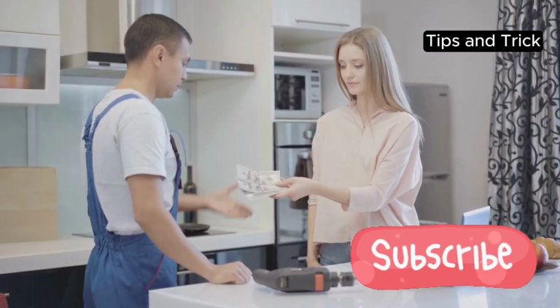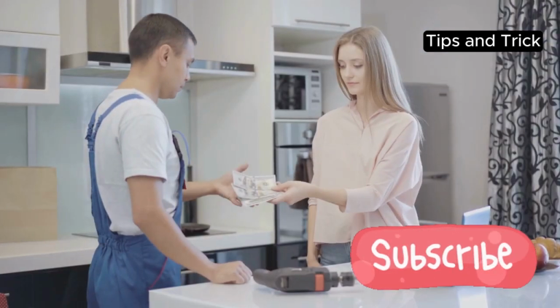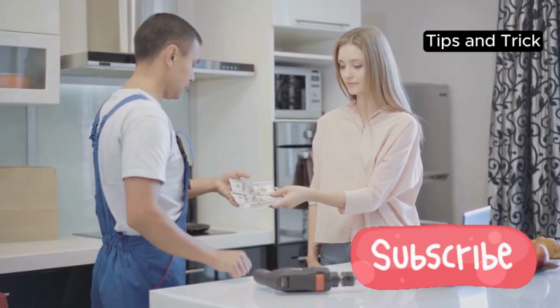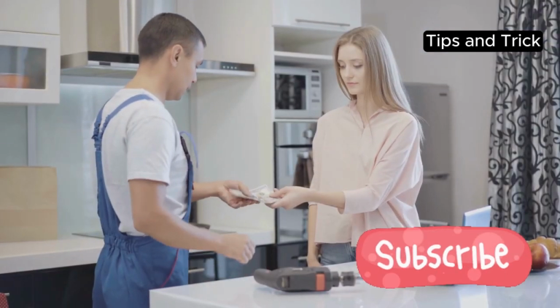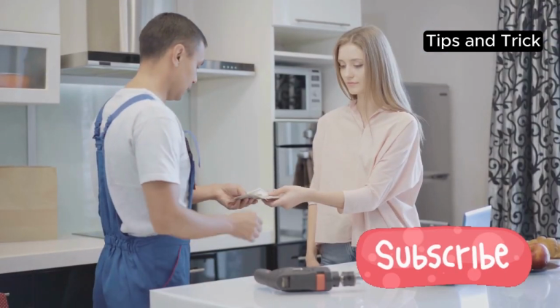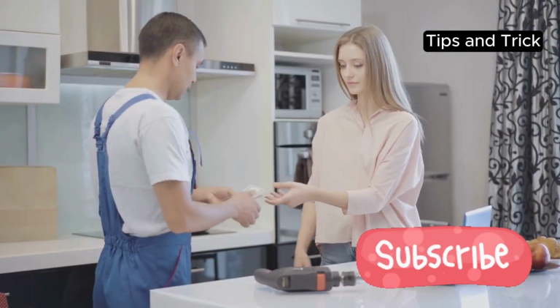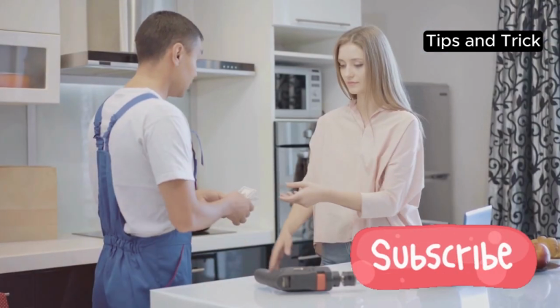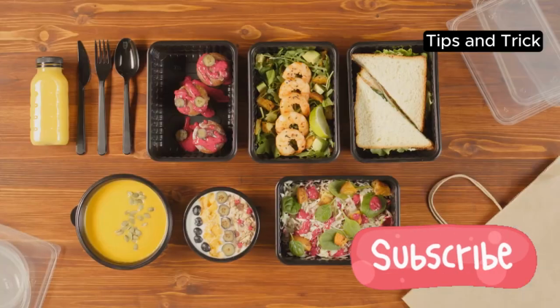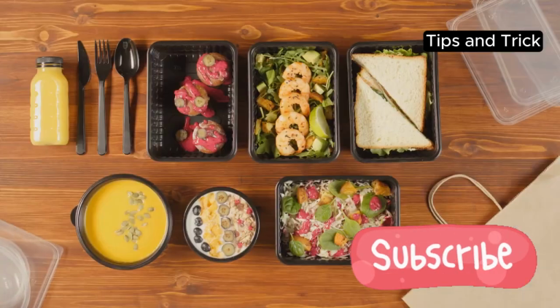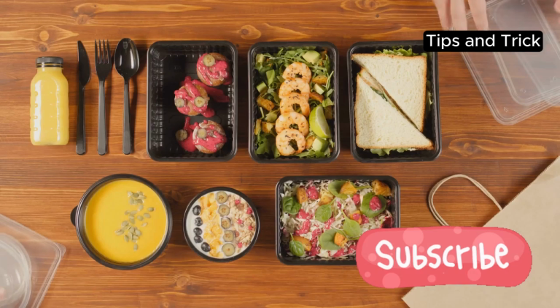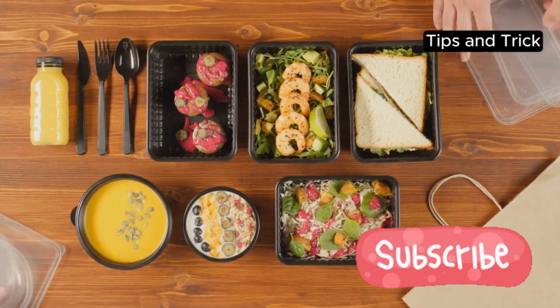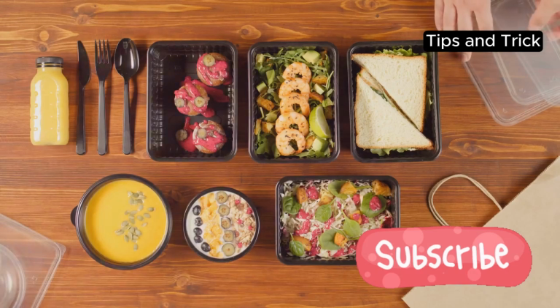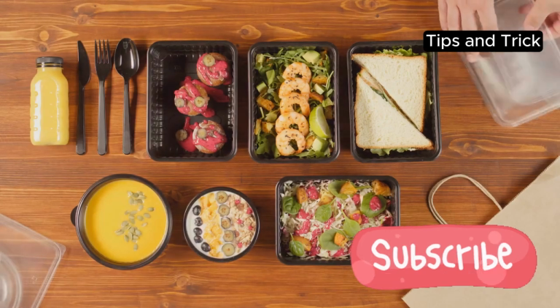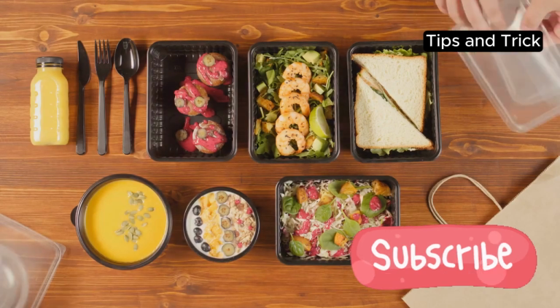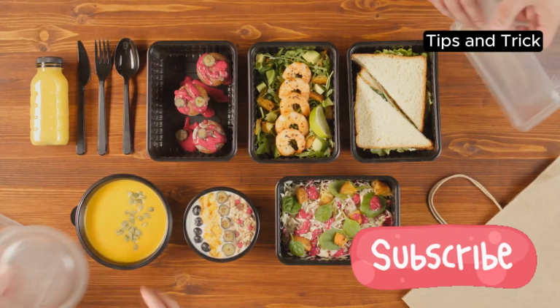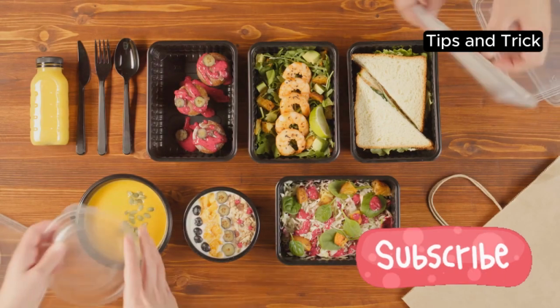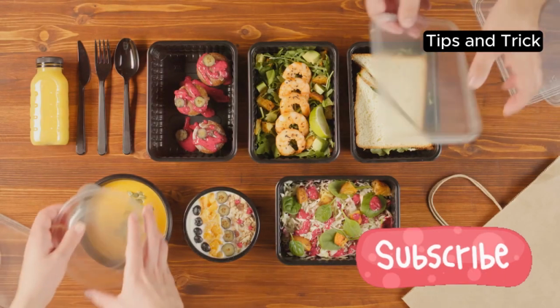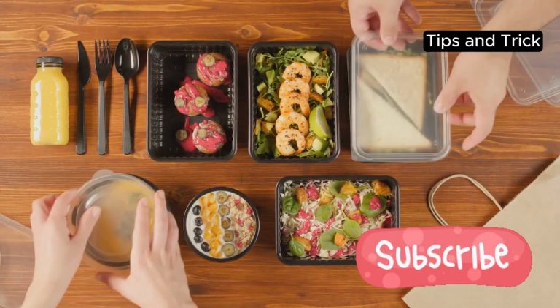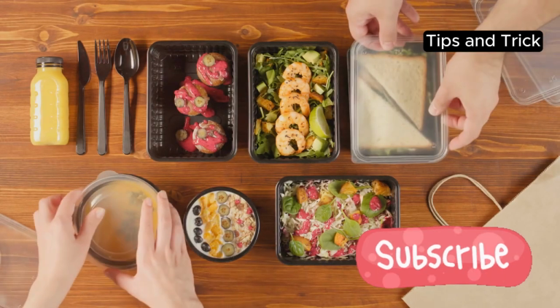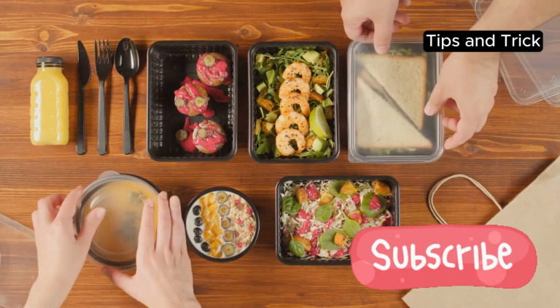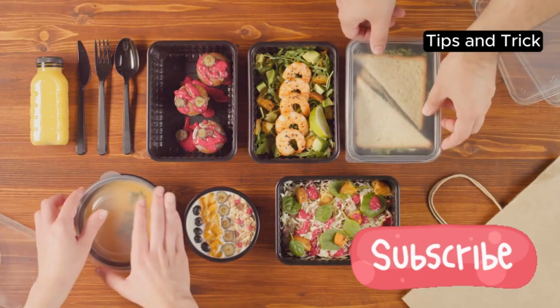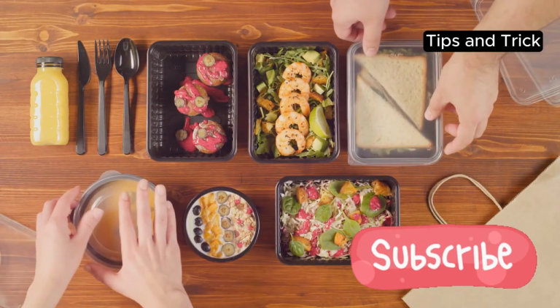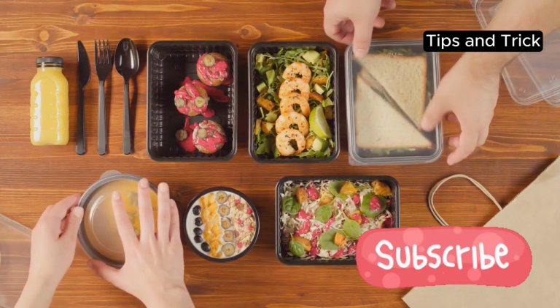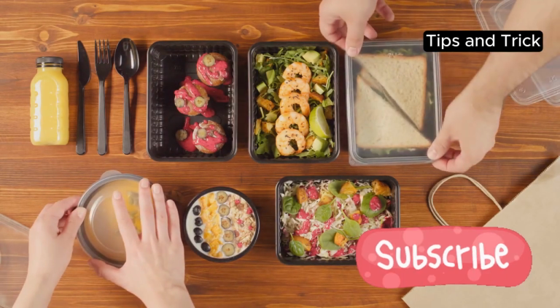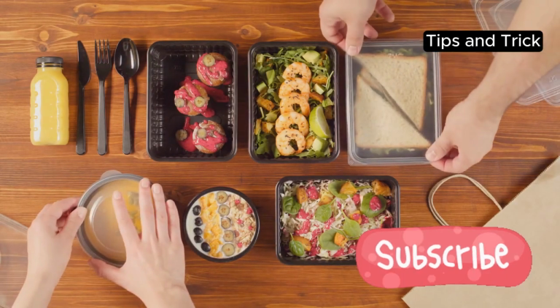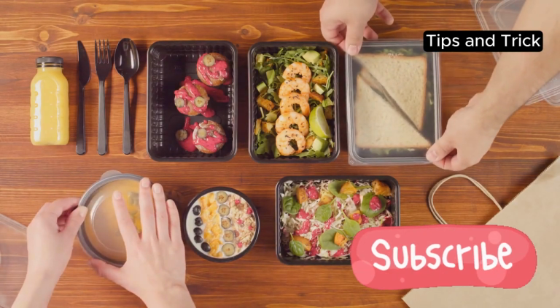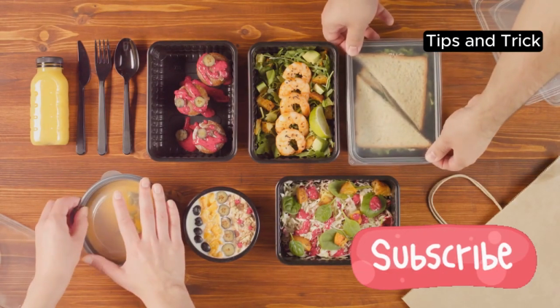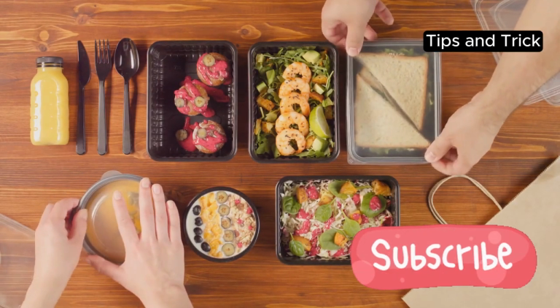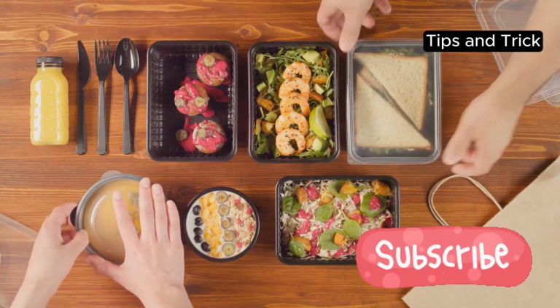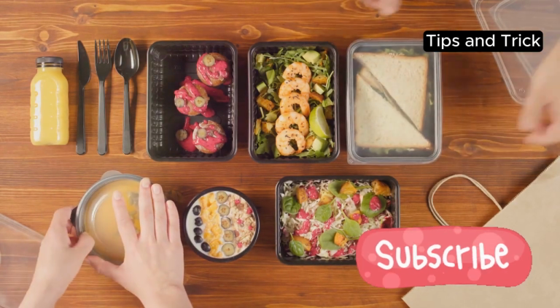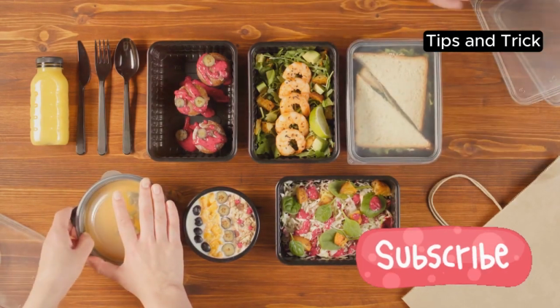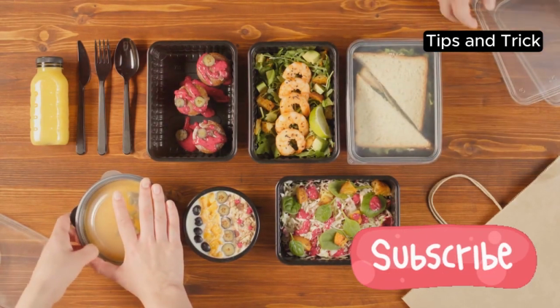And there you have it. Simple, stress-free meal prepping tips to make your life easier.